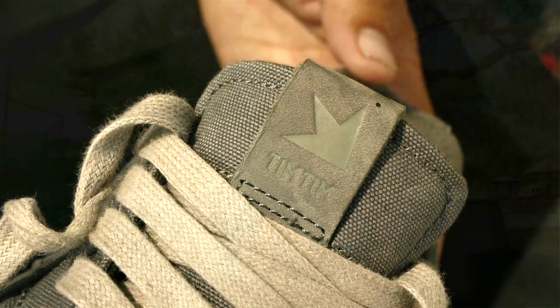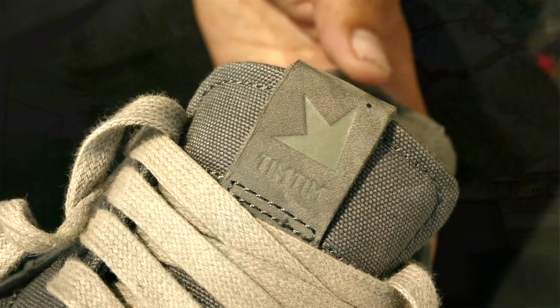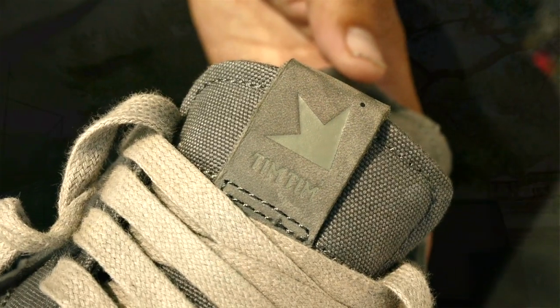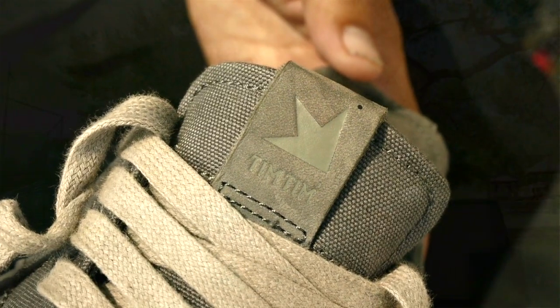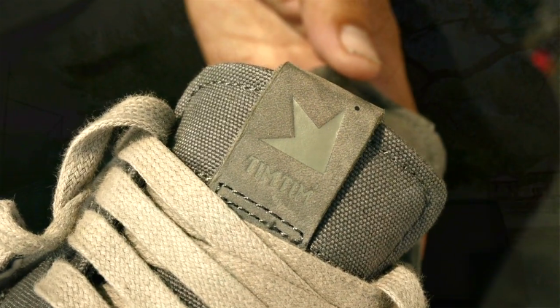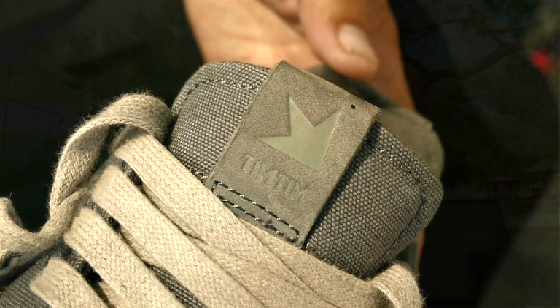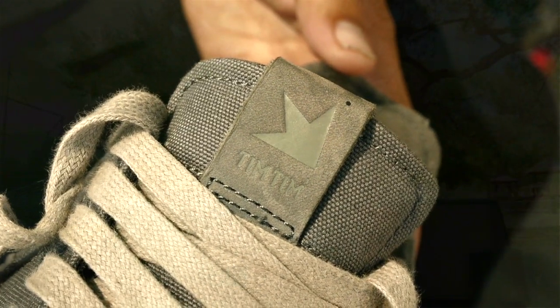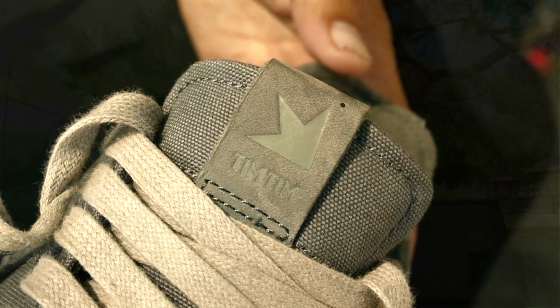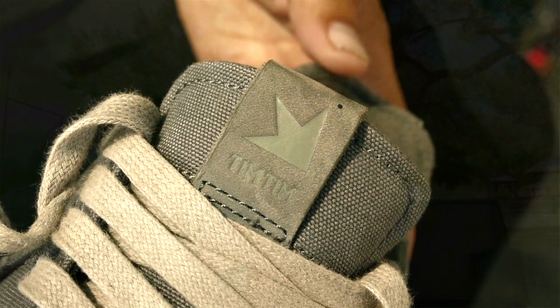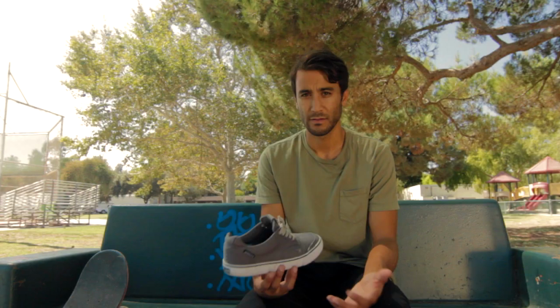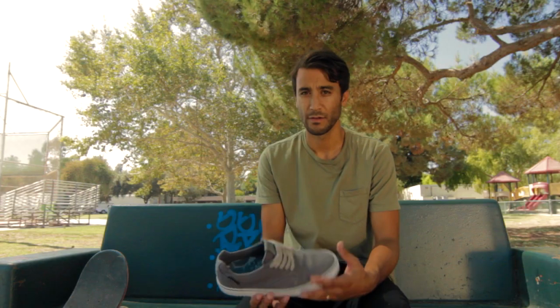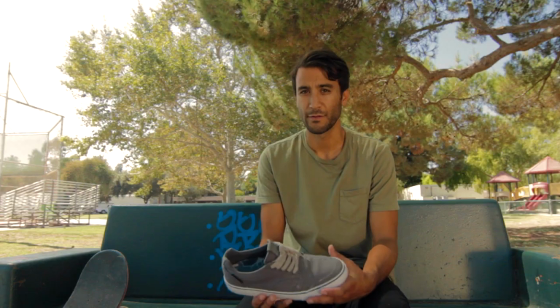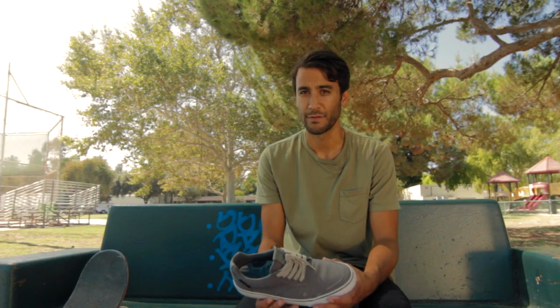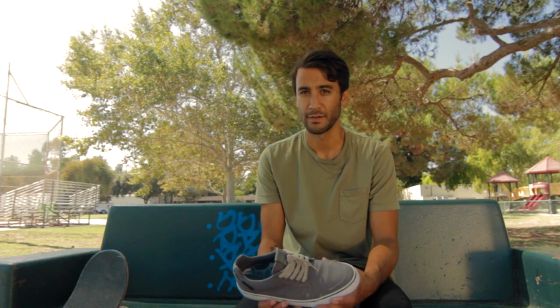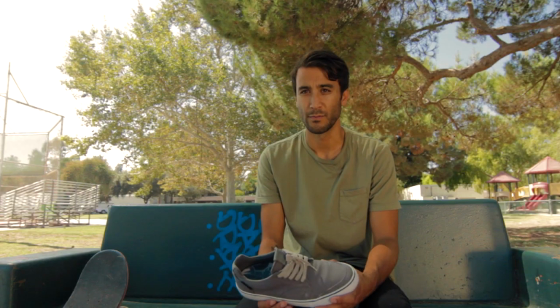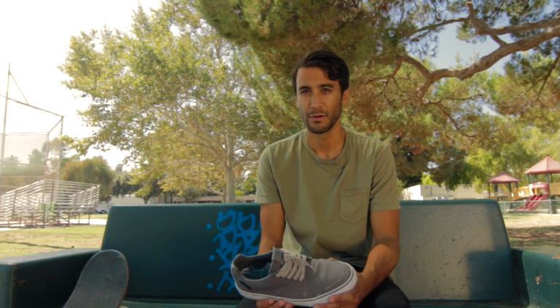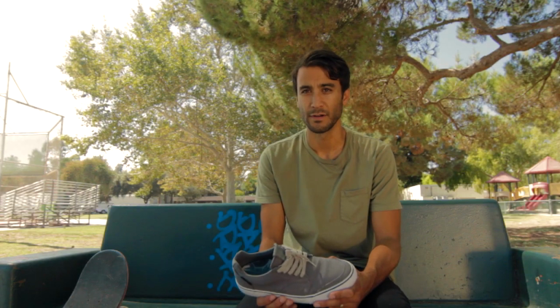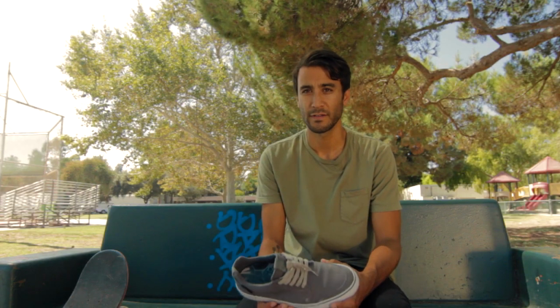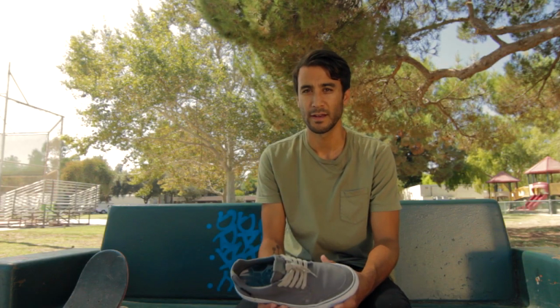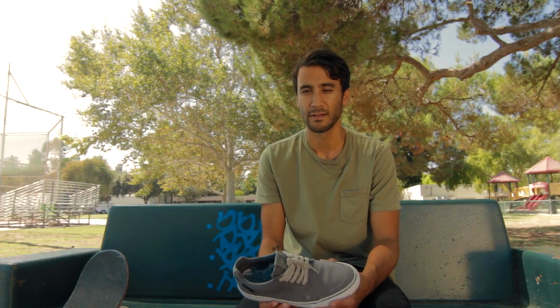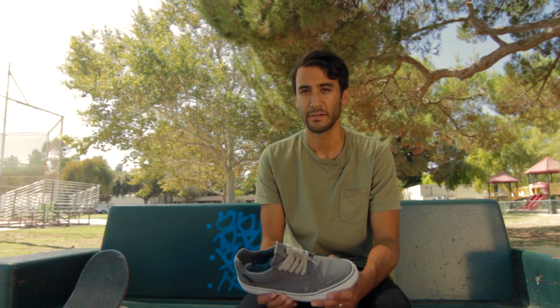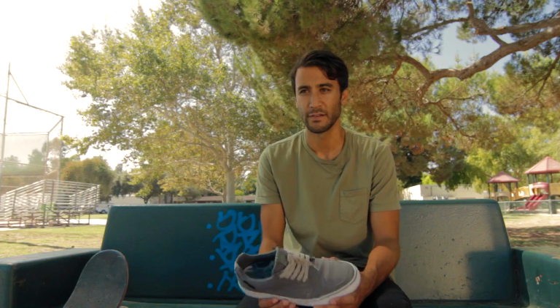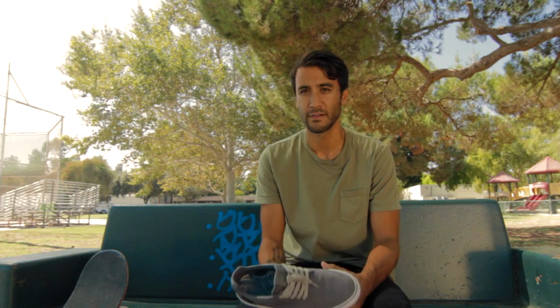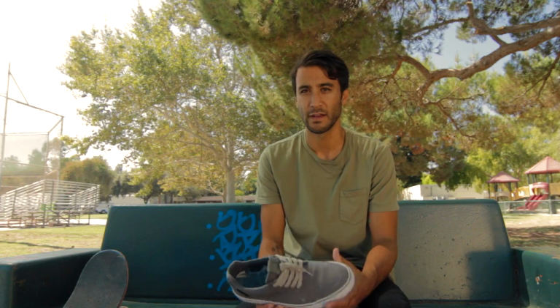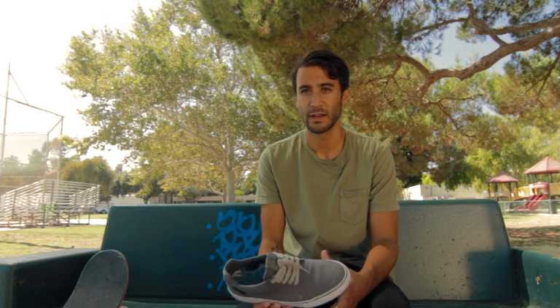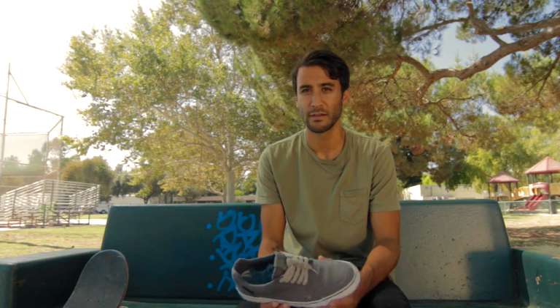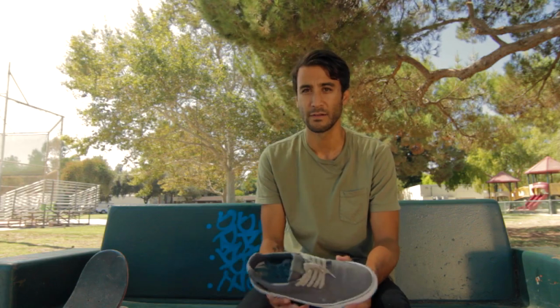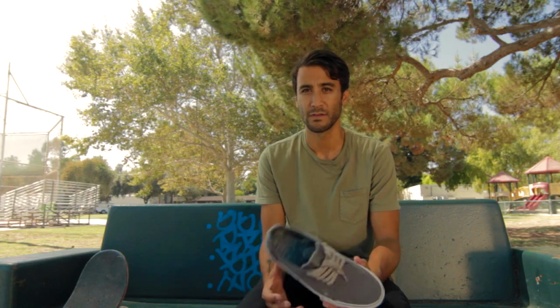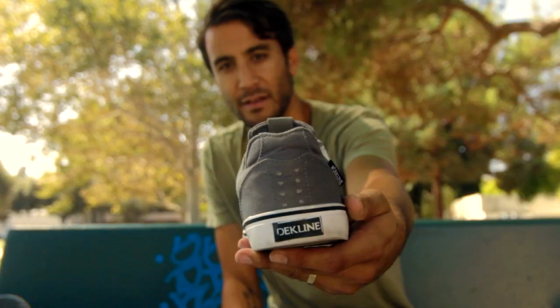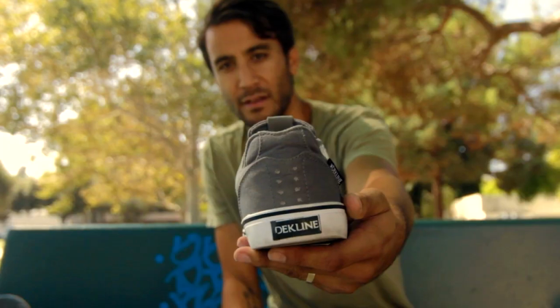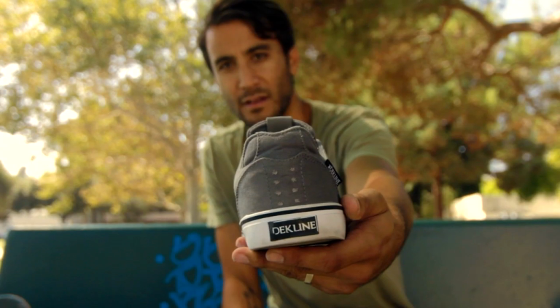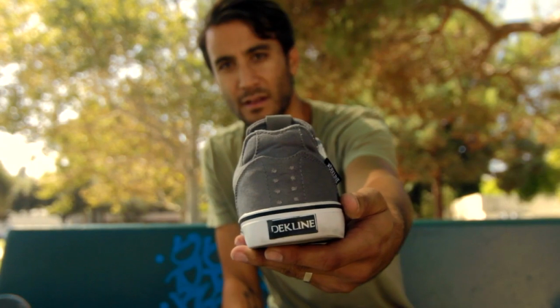It's a vulcanized shoe. It's good for feeling your board, skating ledges, skating handrails, skating stairs.